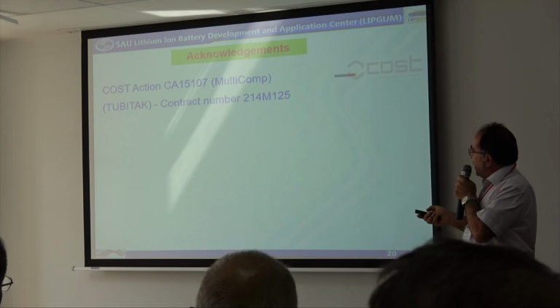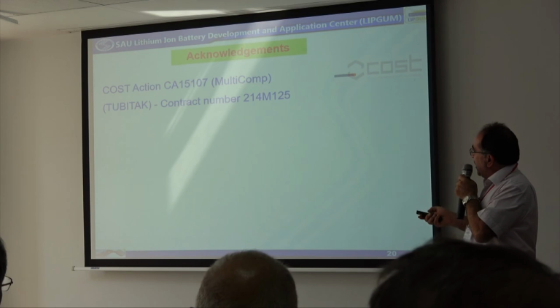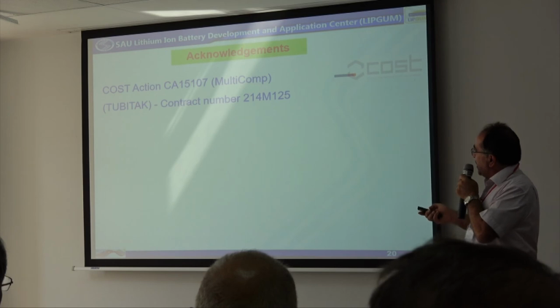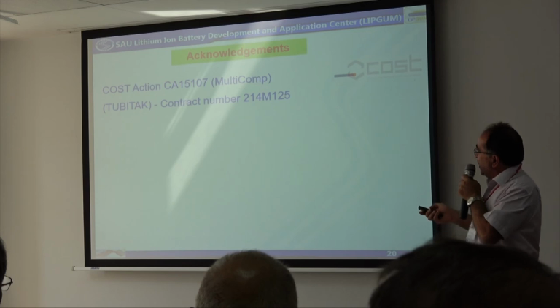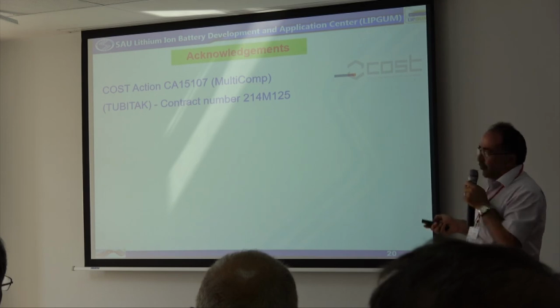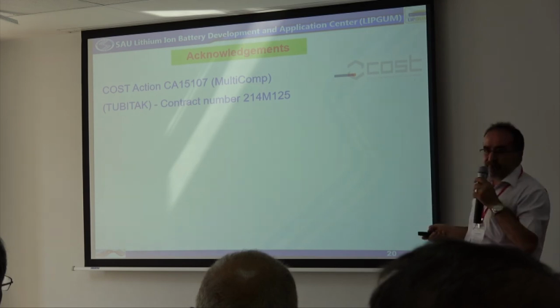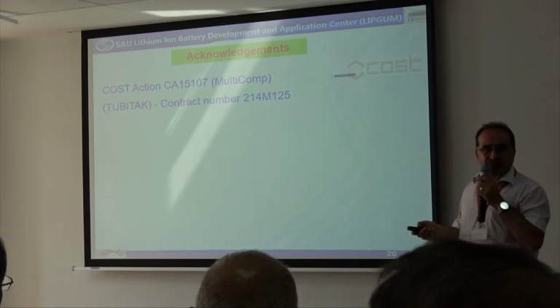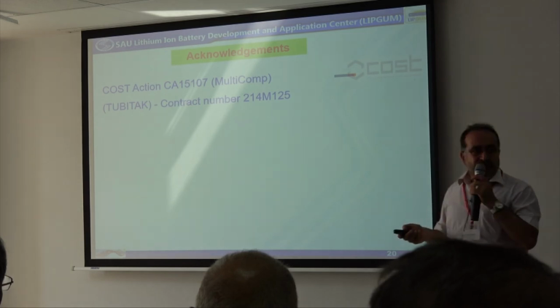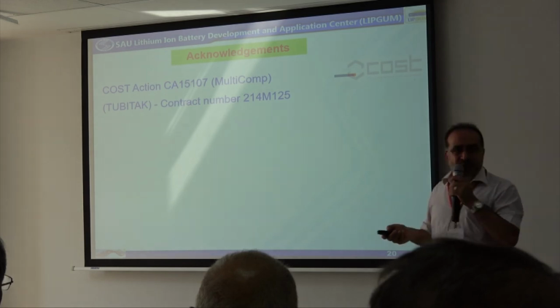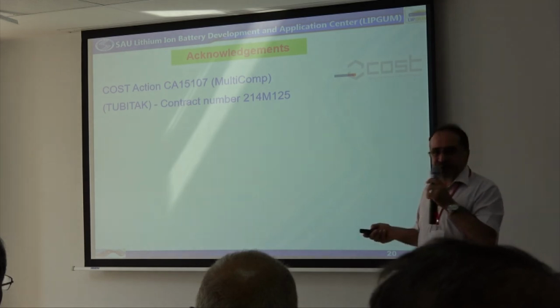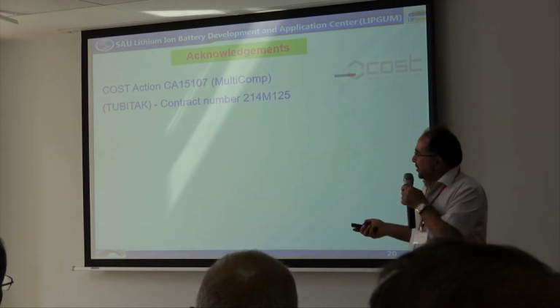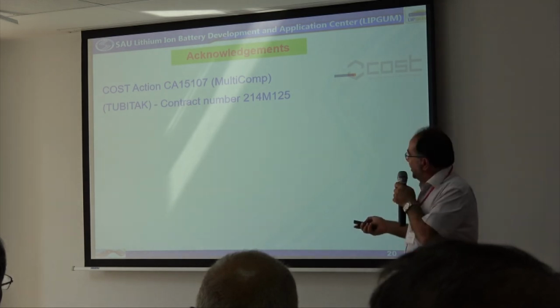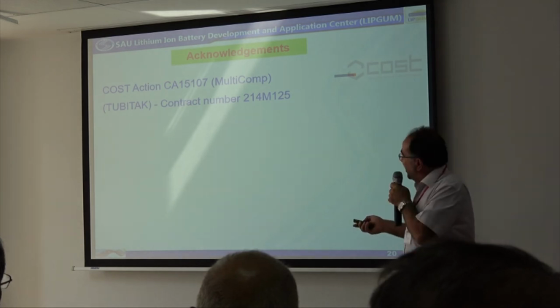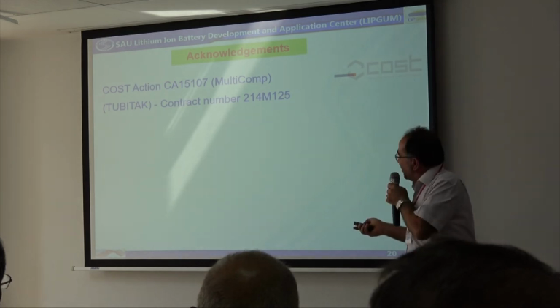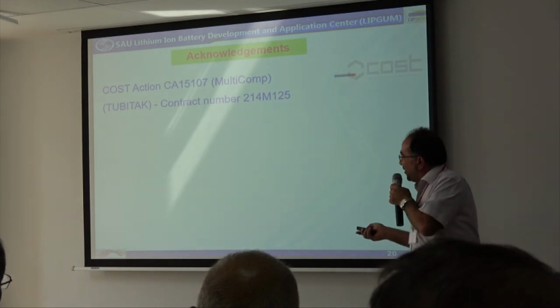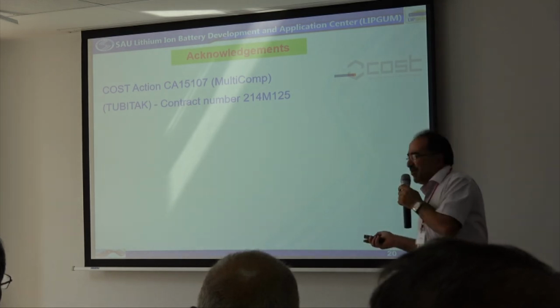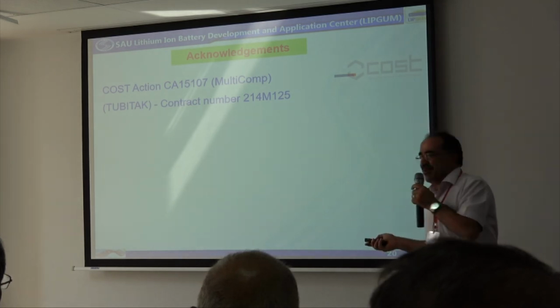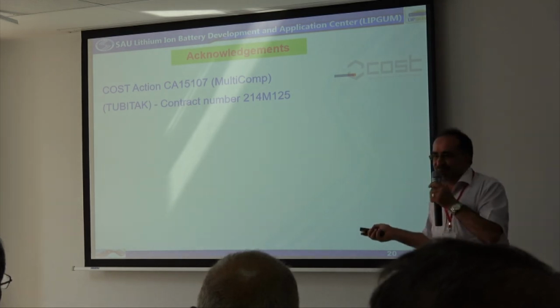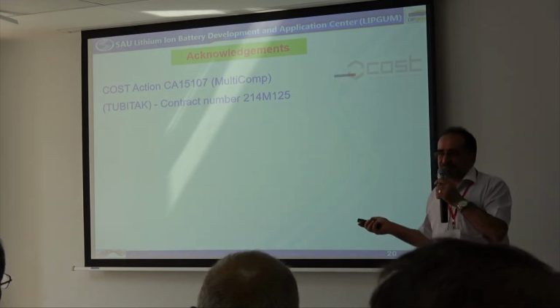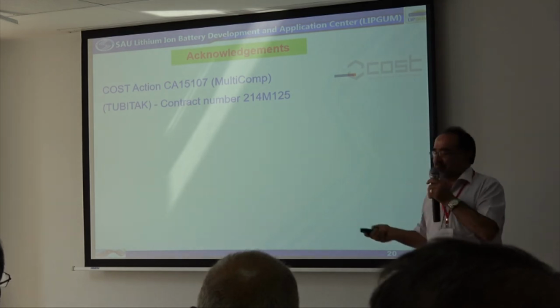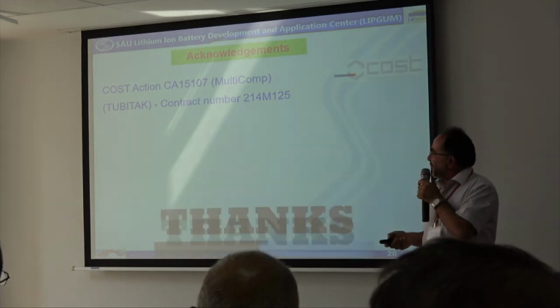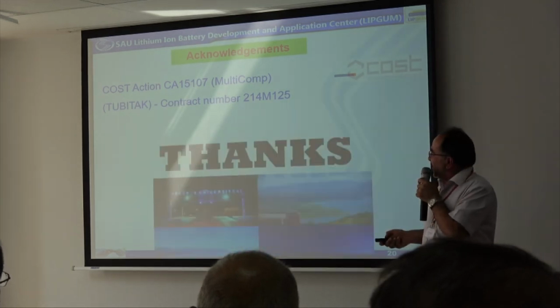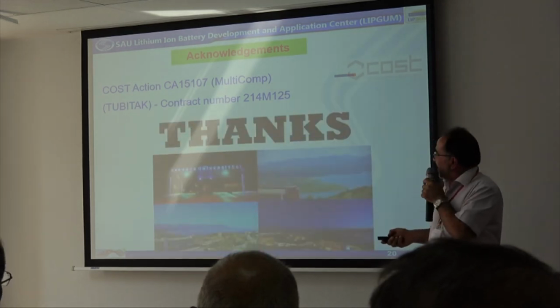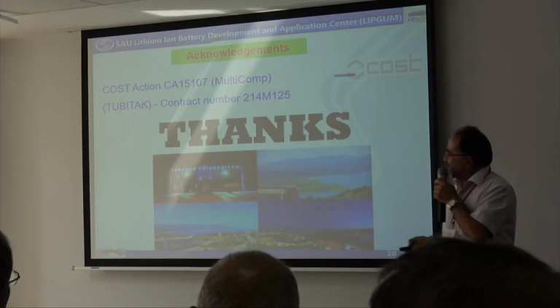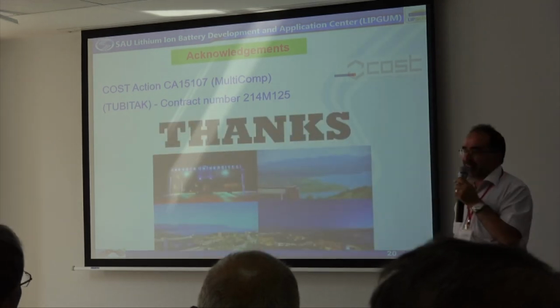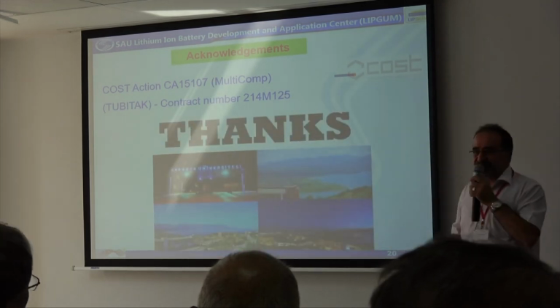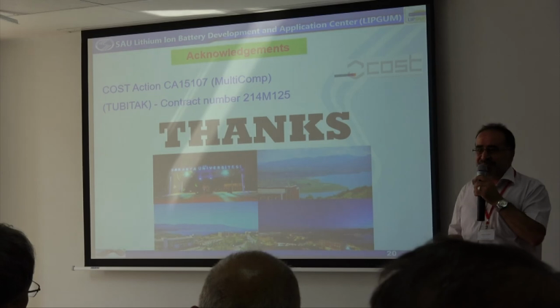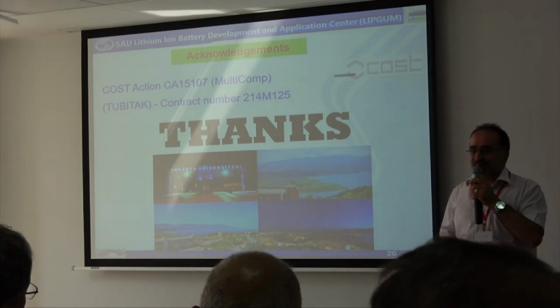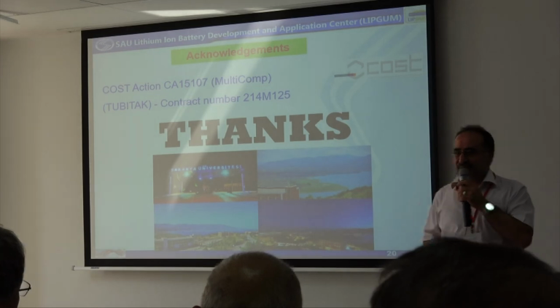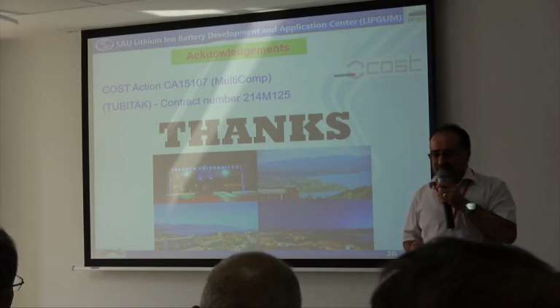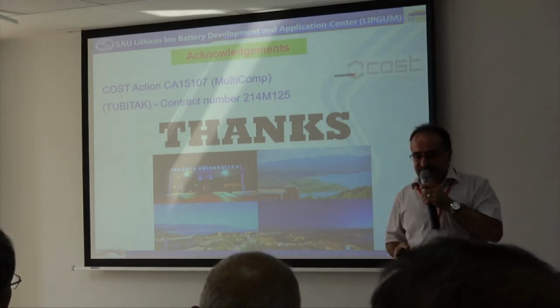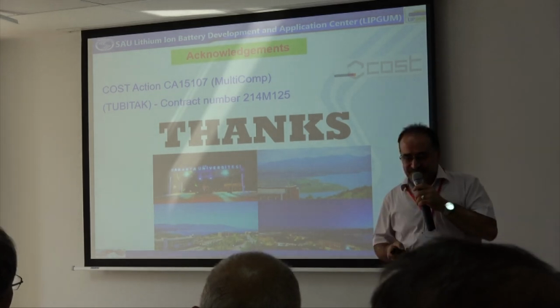Thank you very much to COST Action and Tupita for financial support. Thanks for your attention.